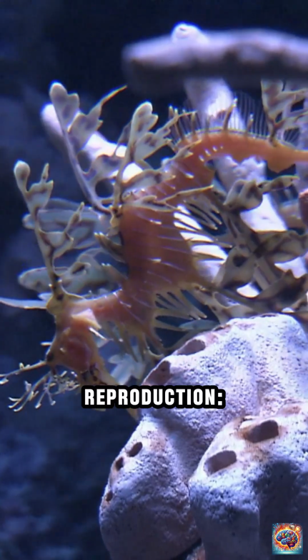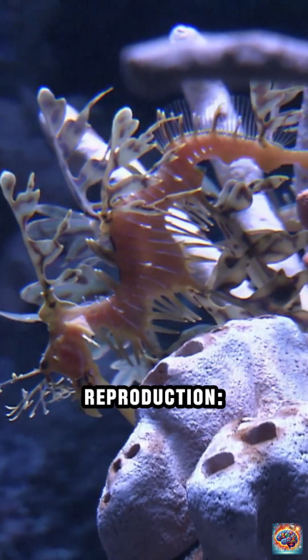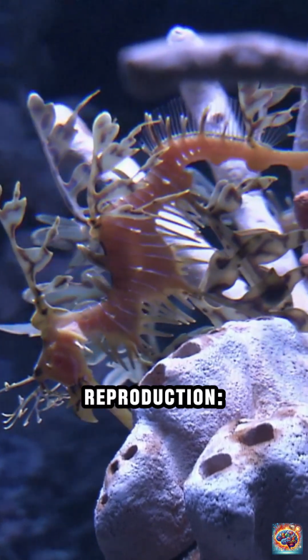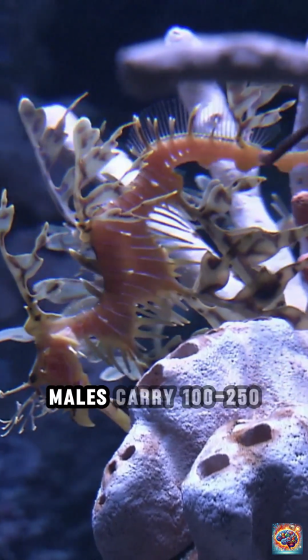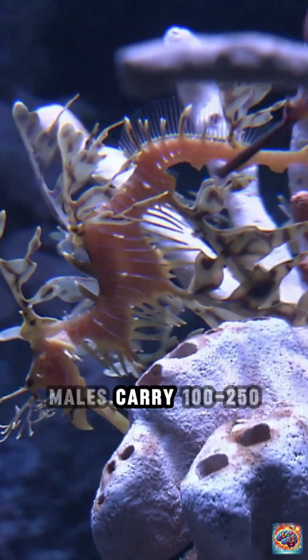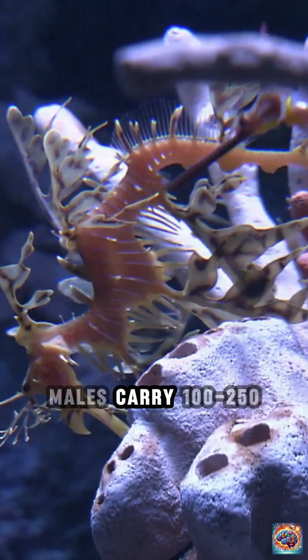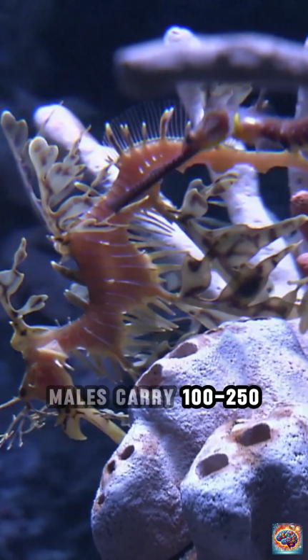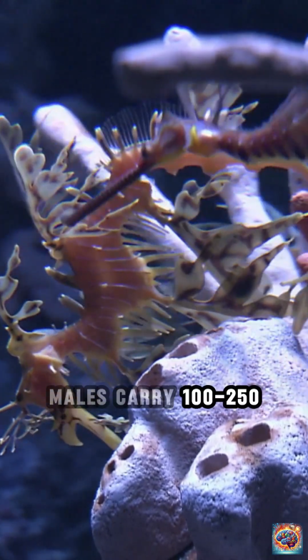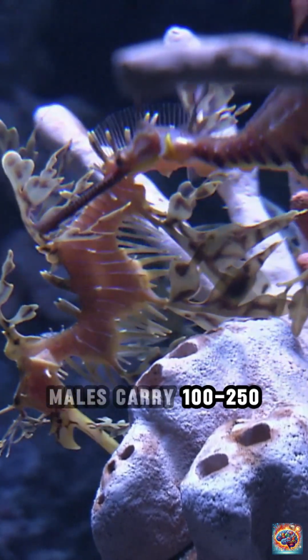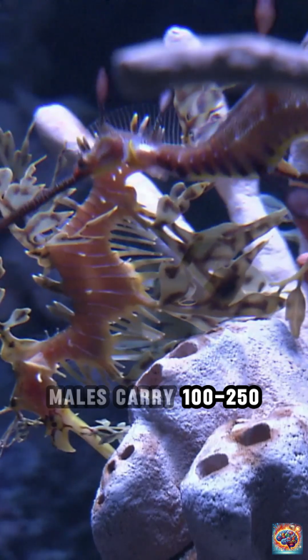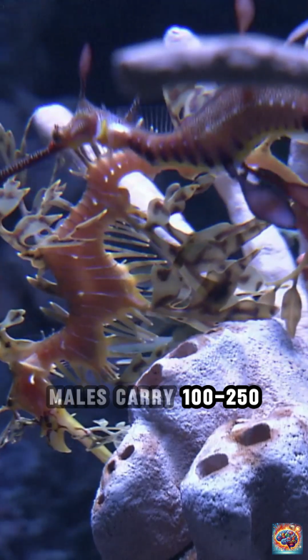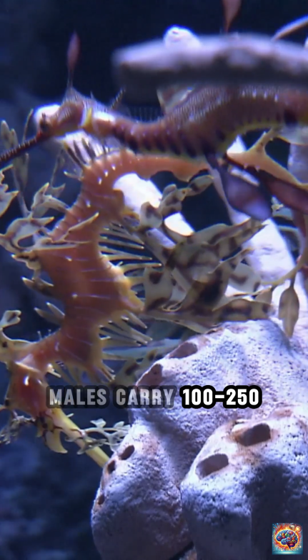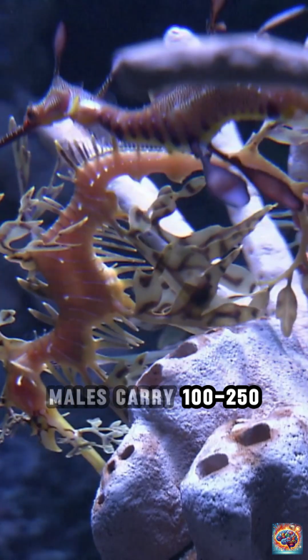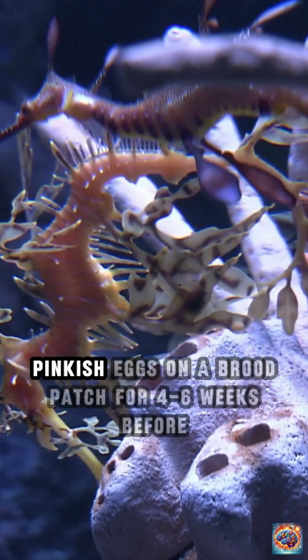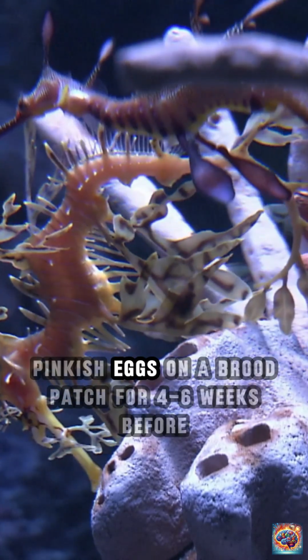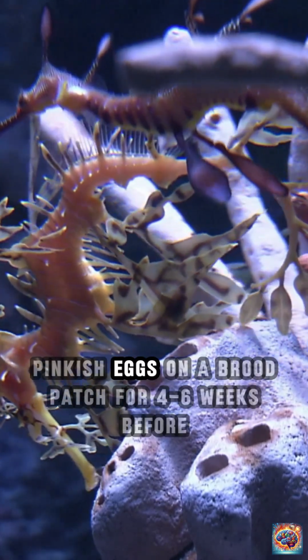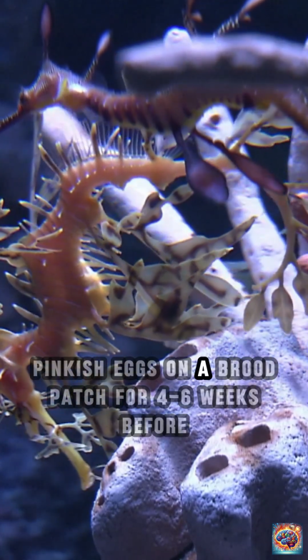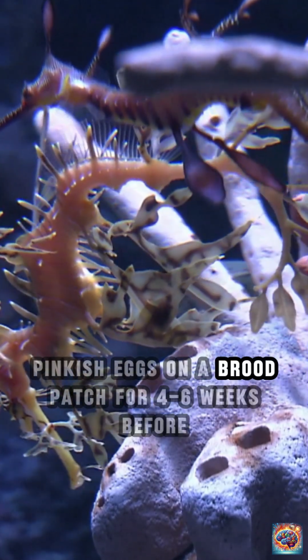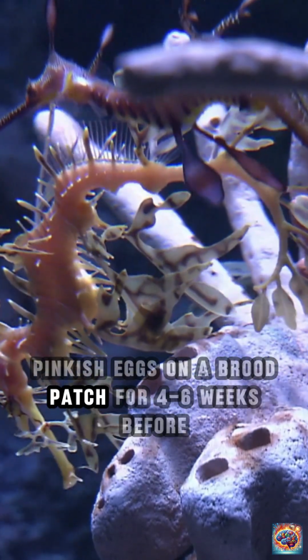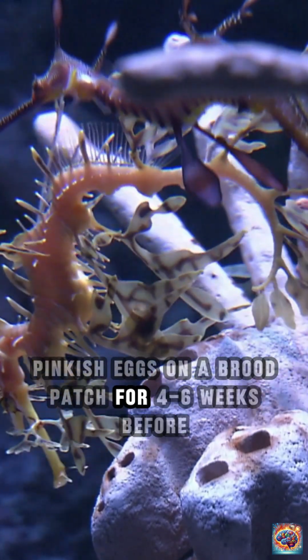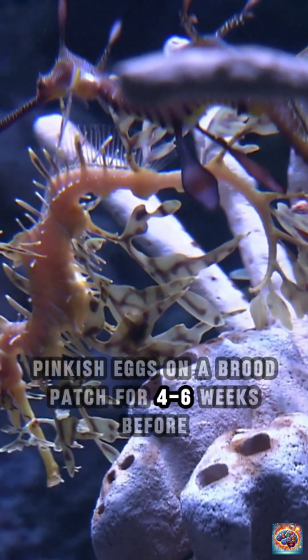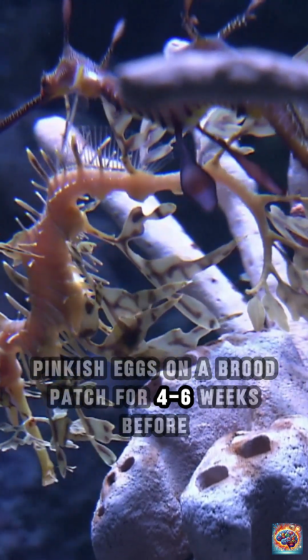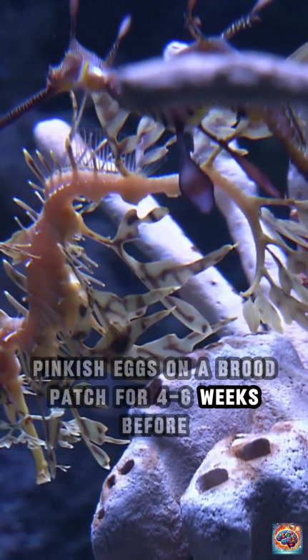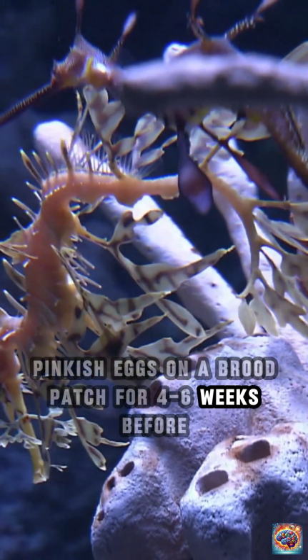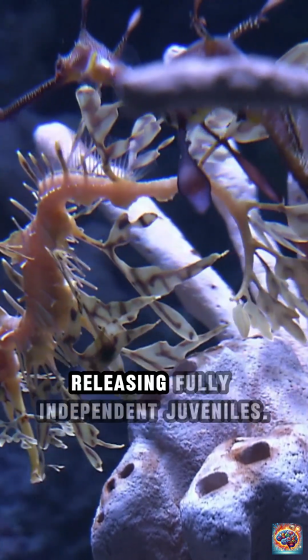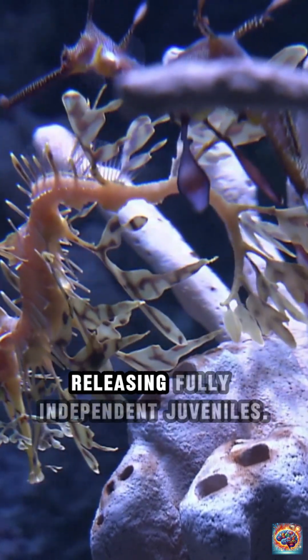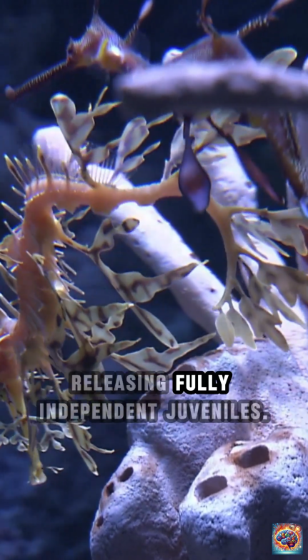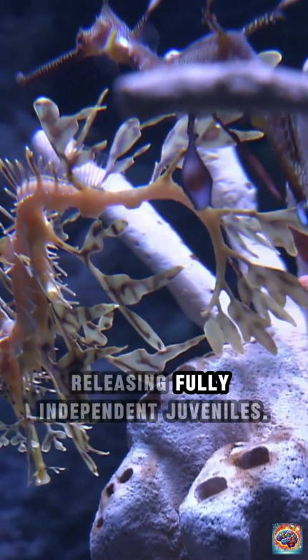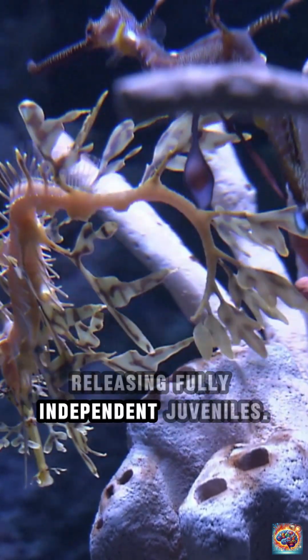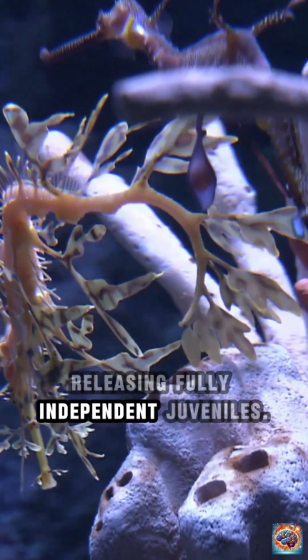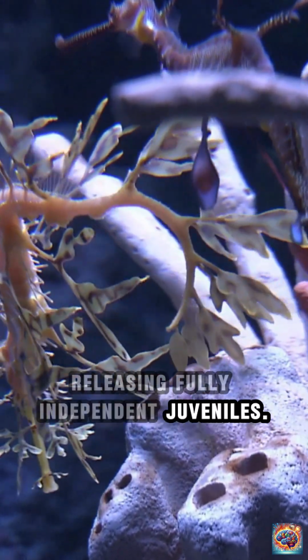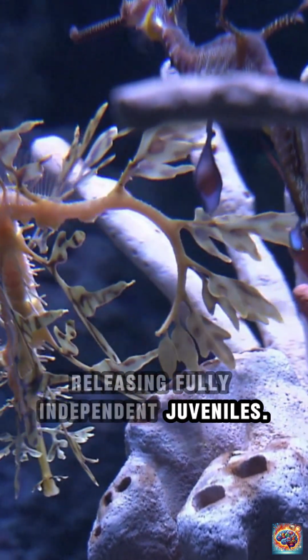Reproduction. Males carry 100 to 250 pinkish eggs on a brood patch for 4 to 6 weeks before releasing fully independent juveniles.